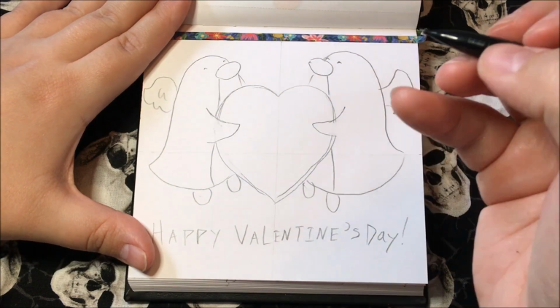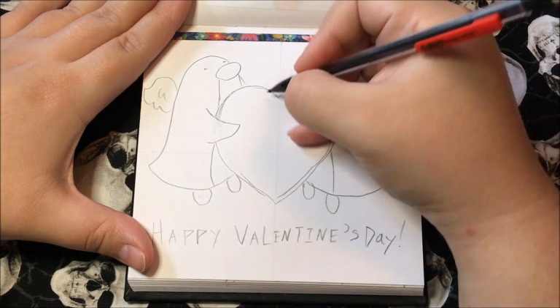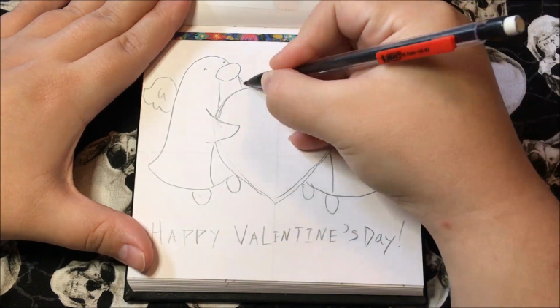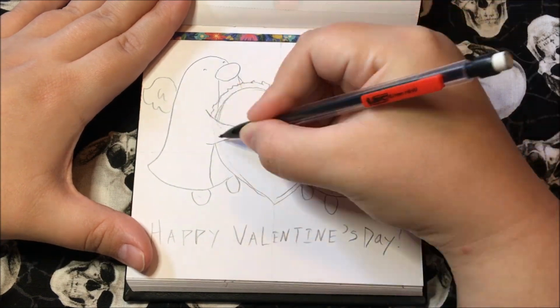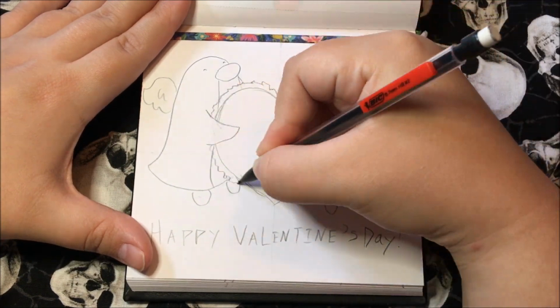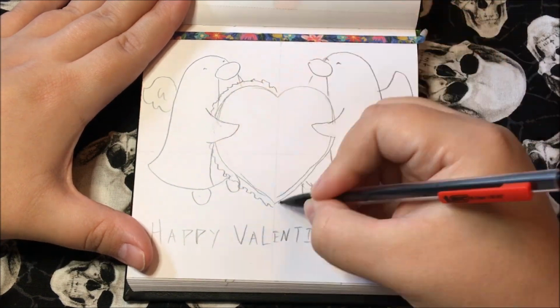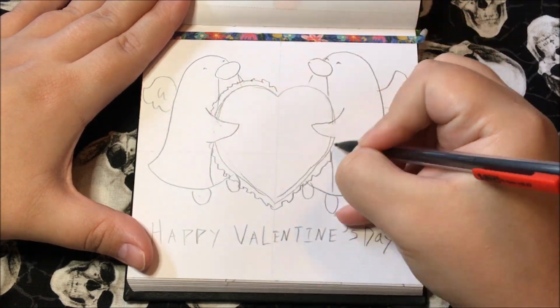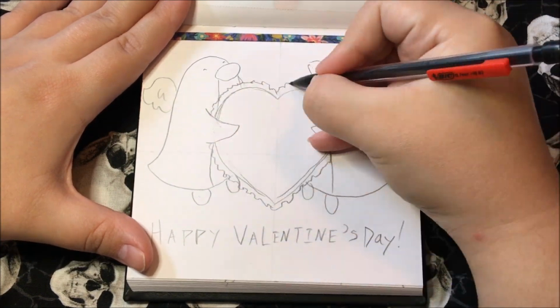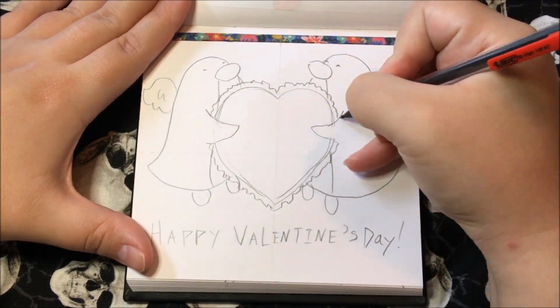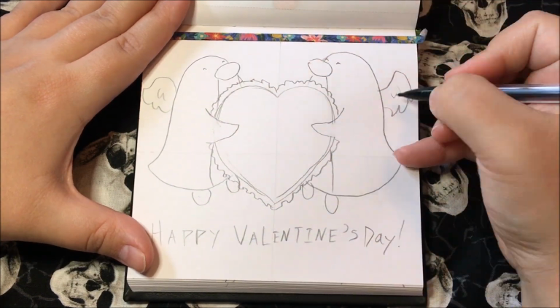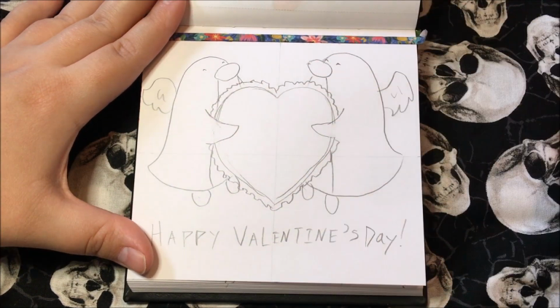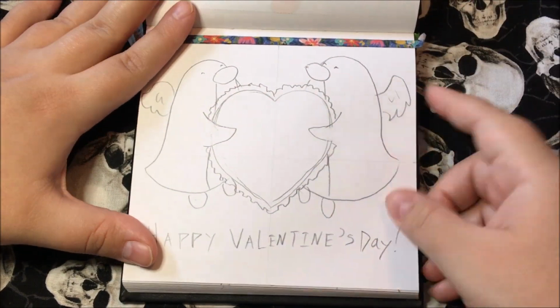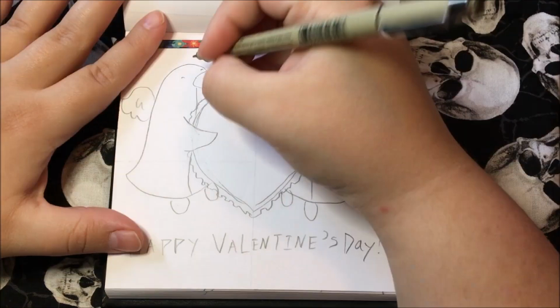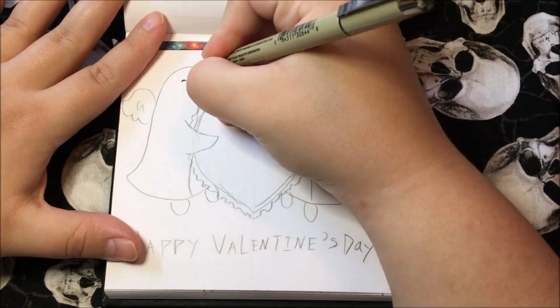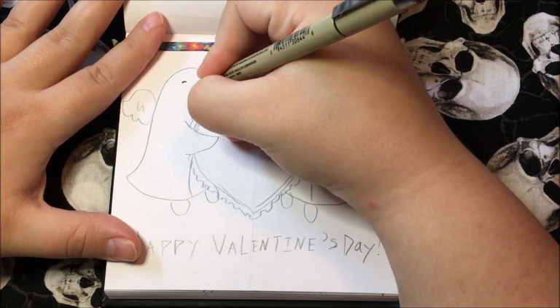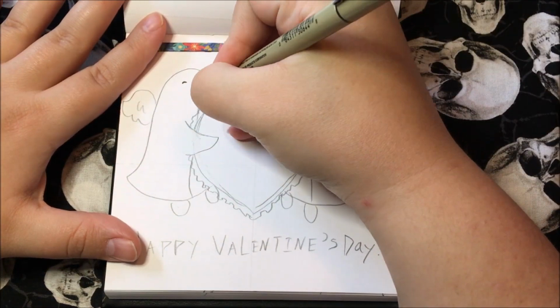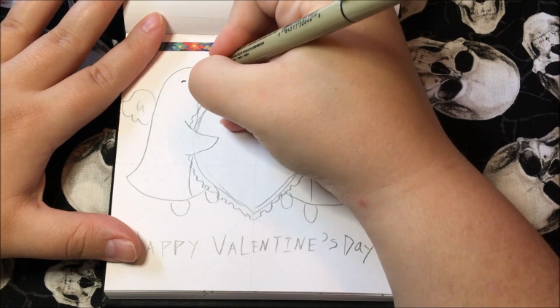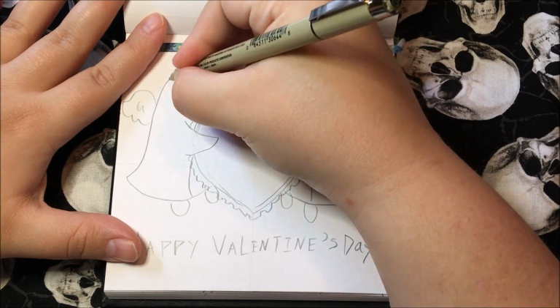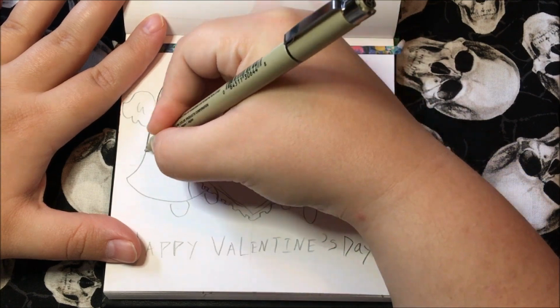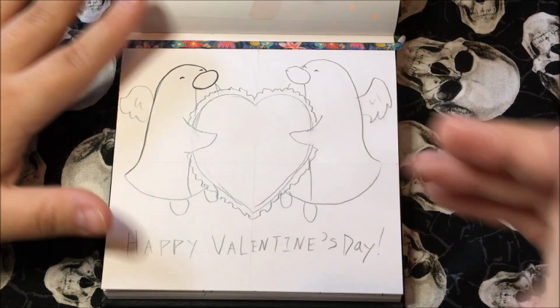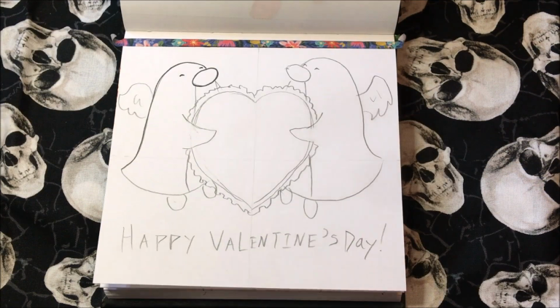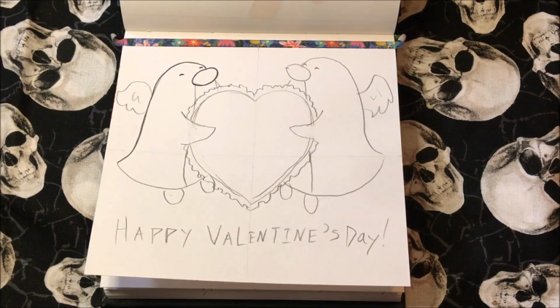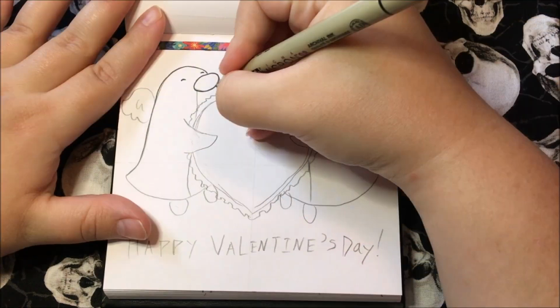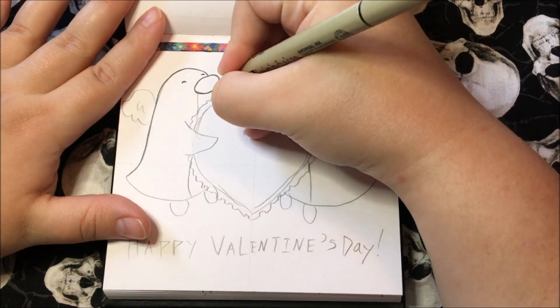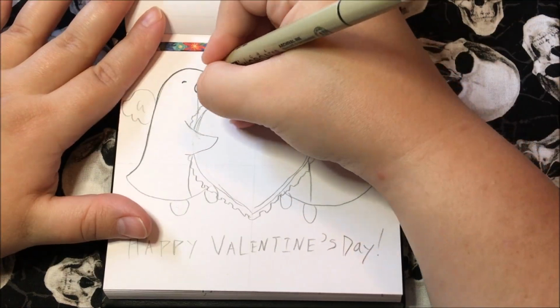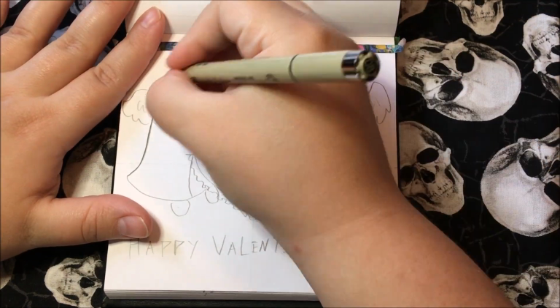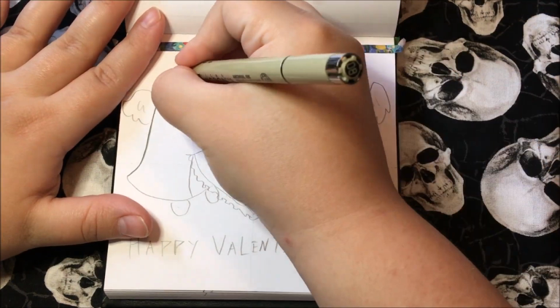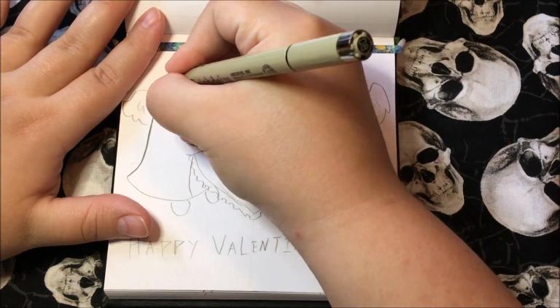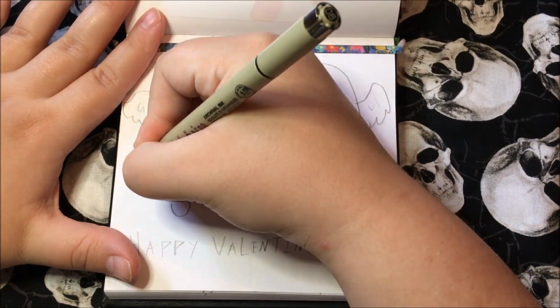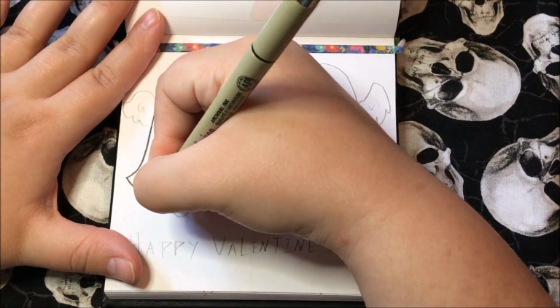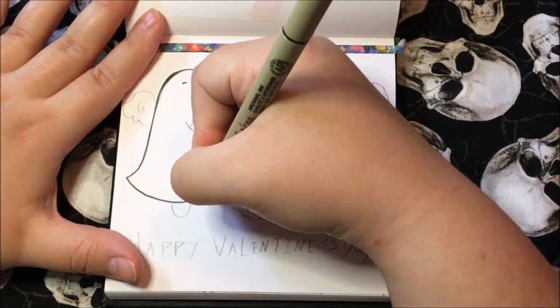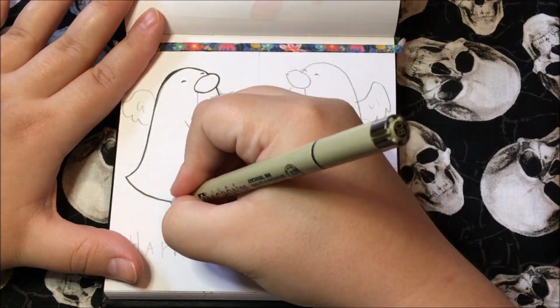For today's art, as a little bonus video, I decided to just draw two cute little penguins holding a little frilly heart.